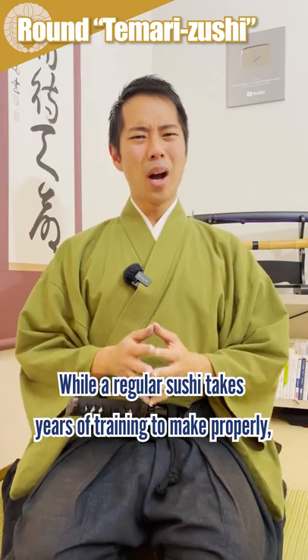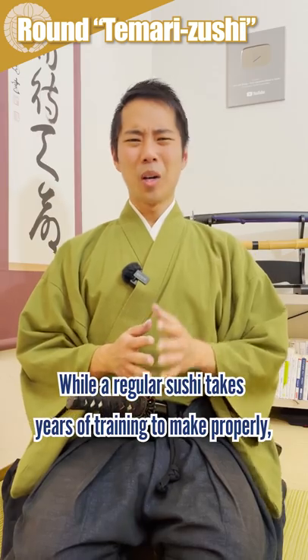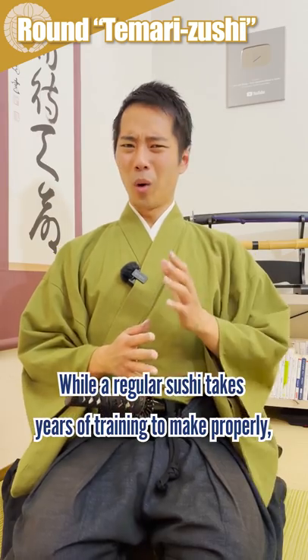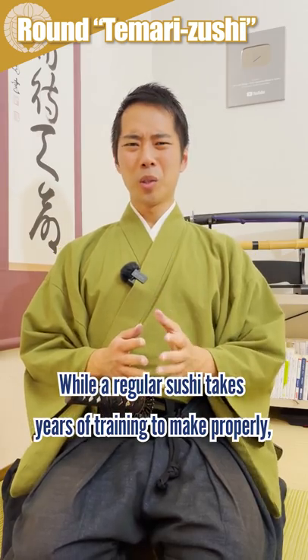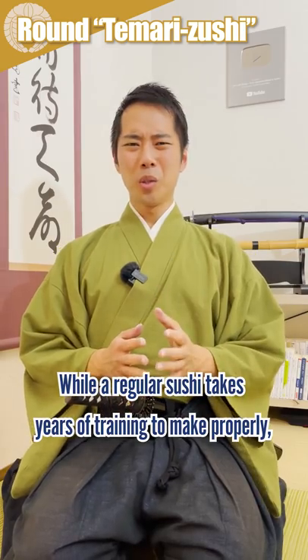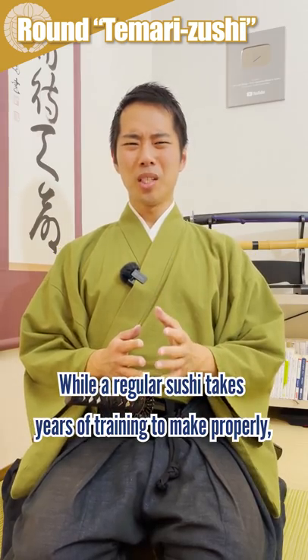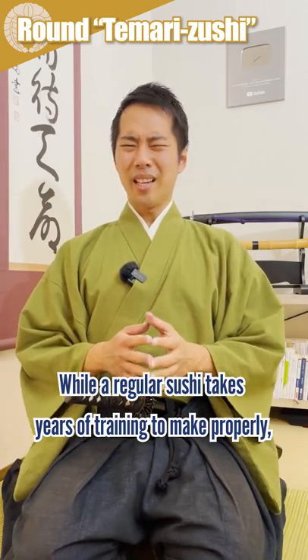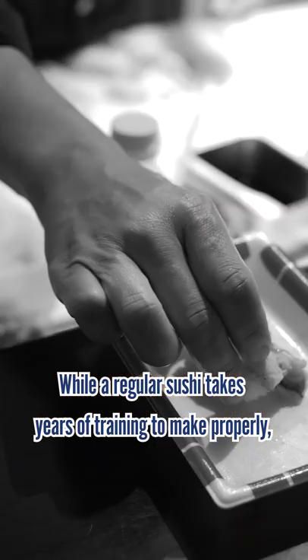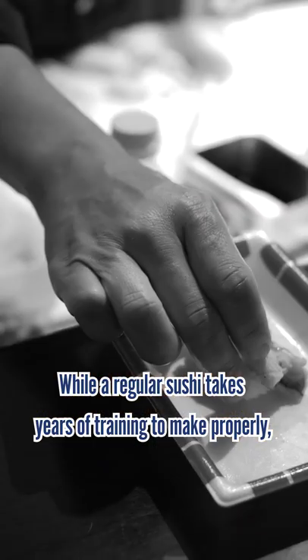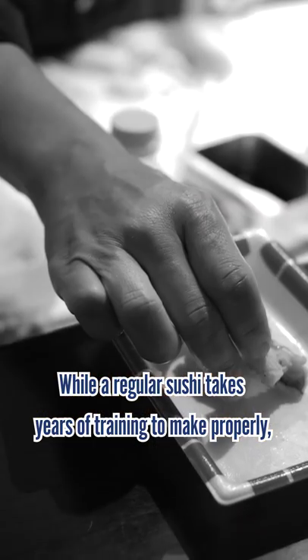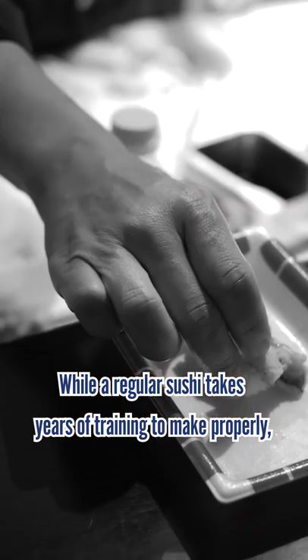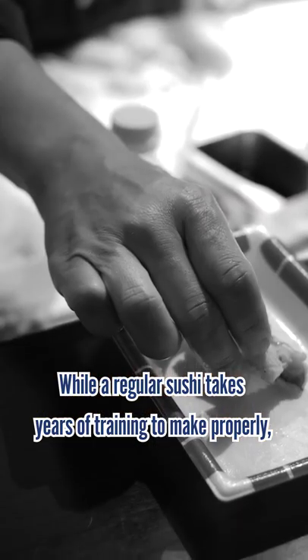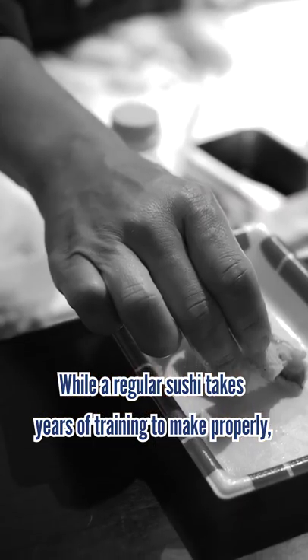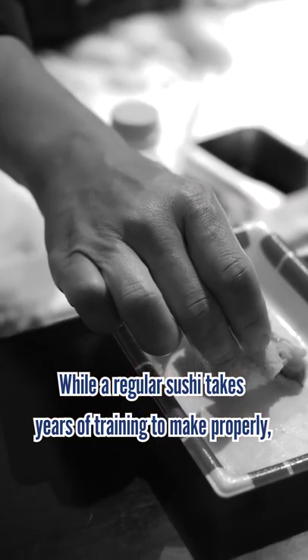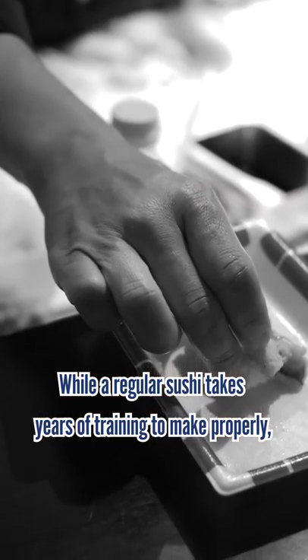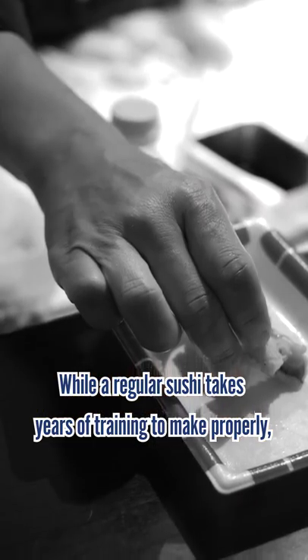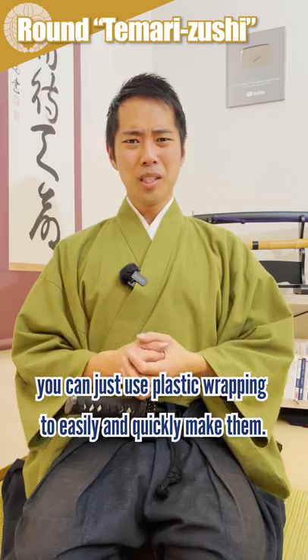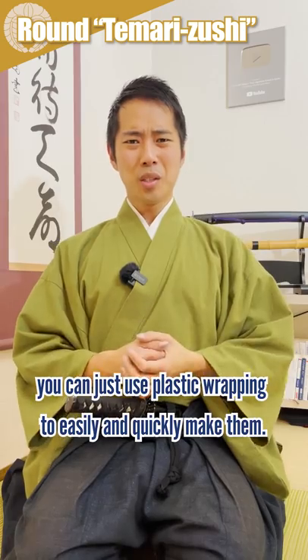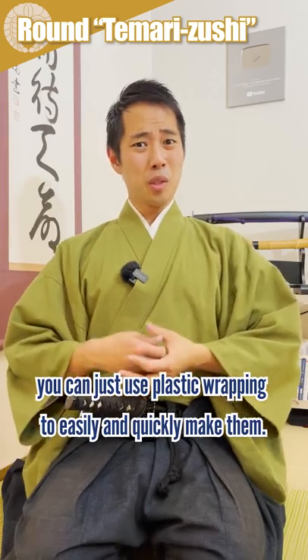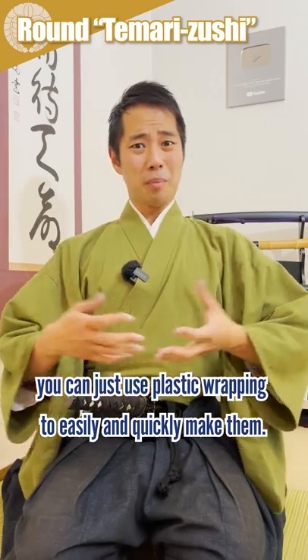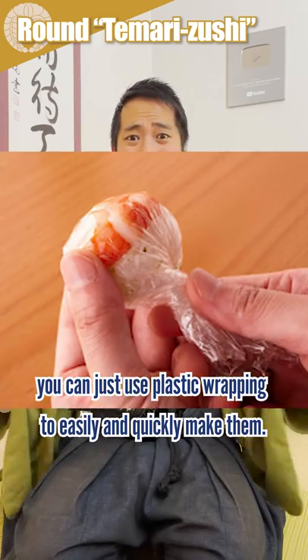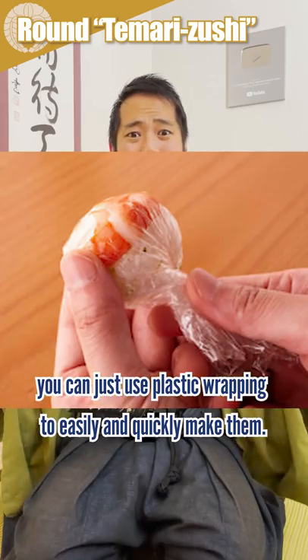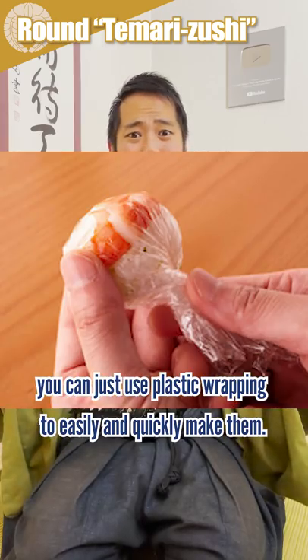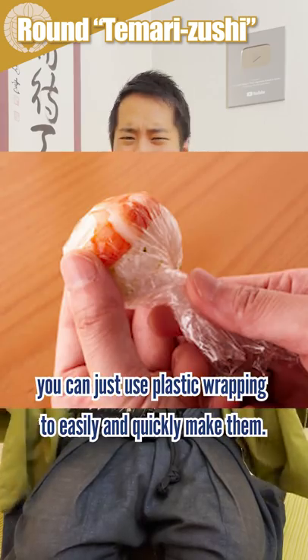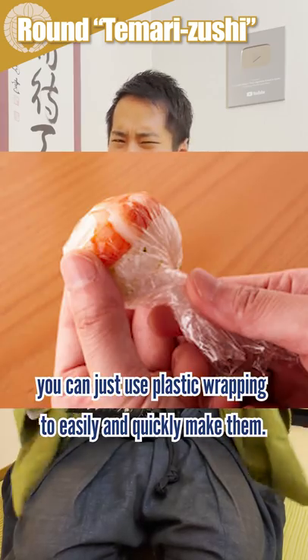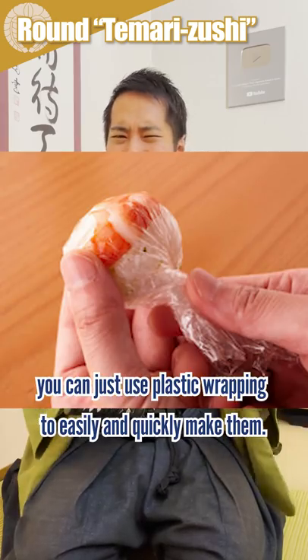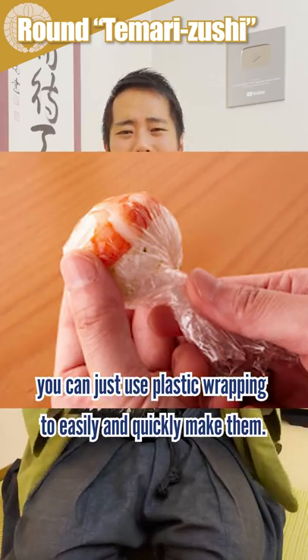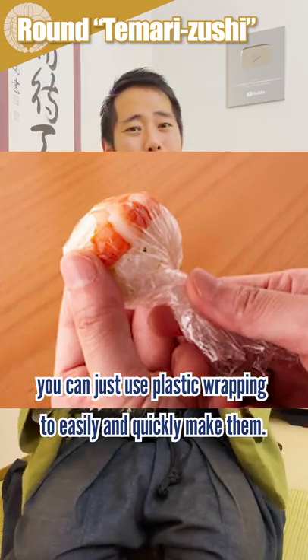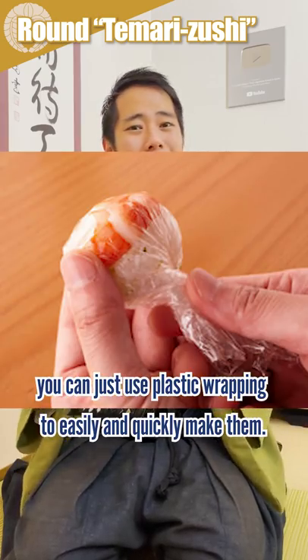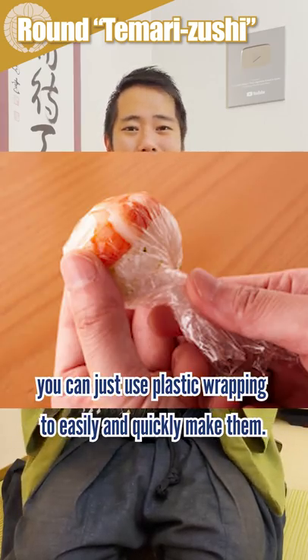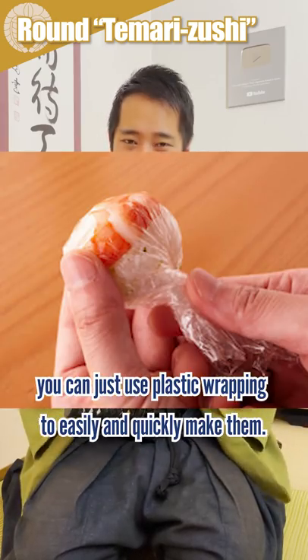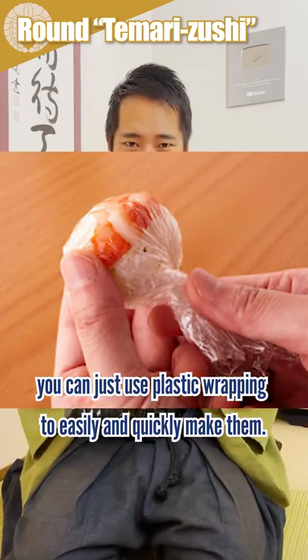While regular sushi takes years of training to properly make, you can just use plastic wrapping to easily and quickly make temari sushi.